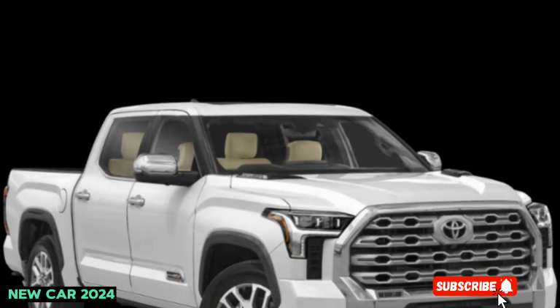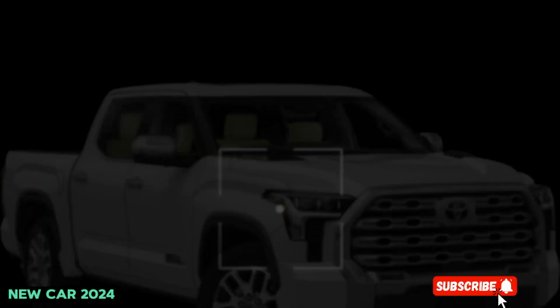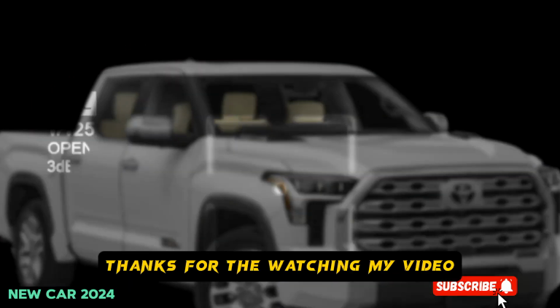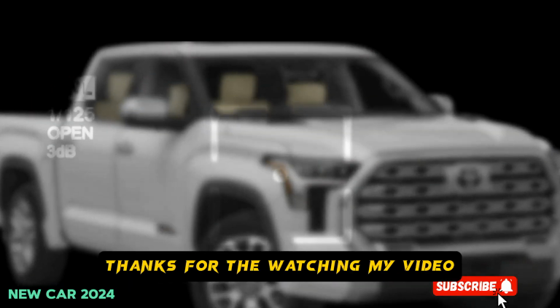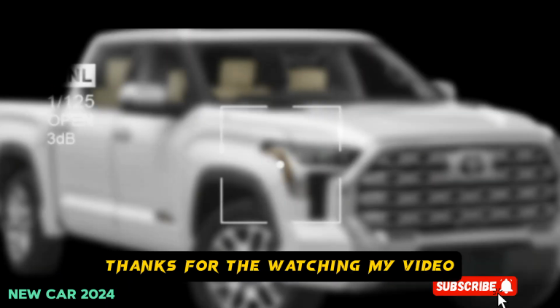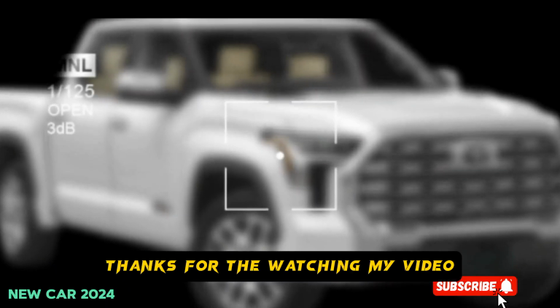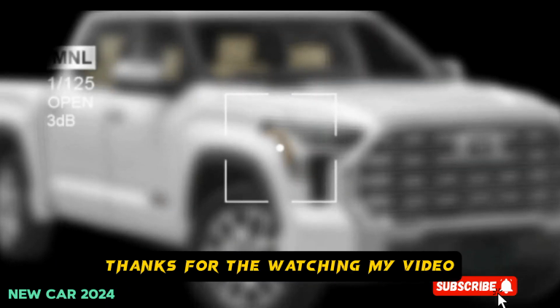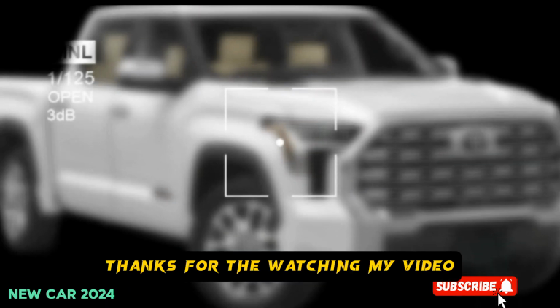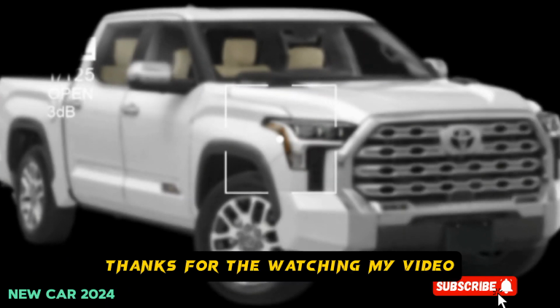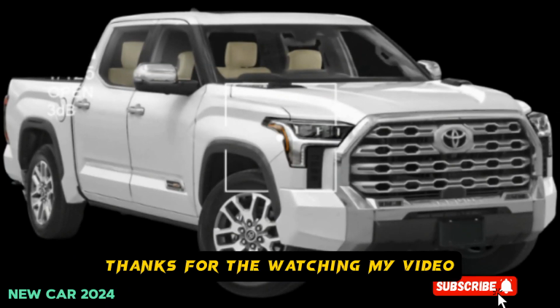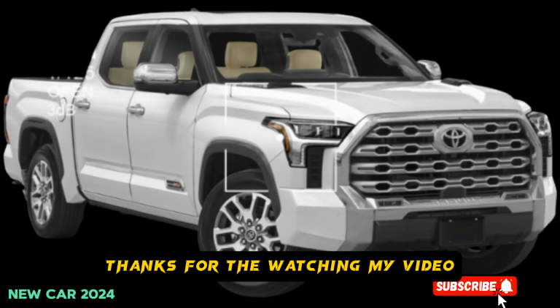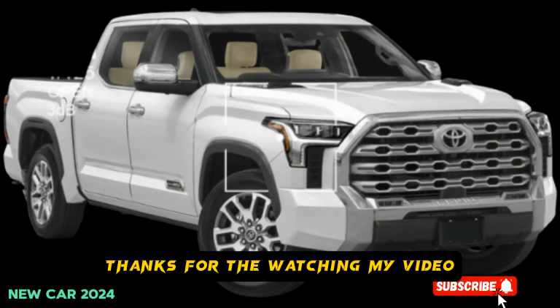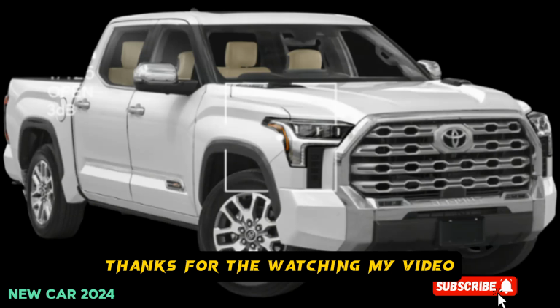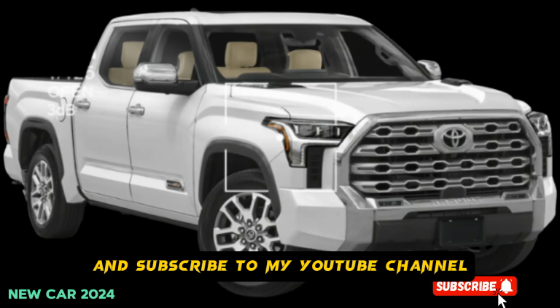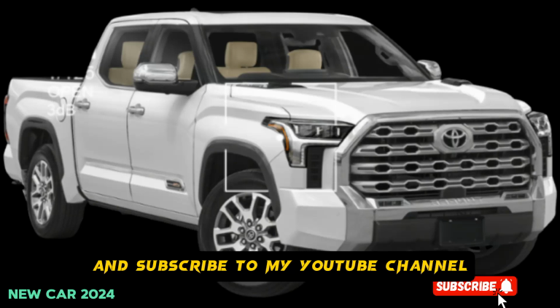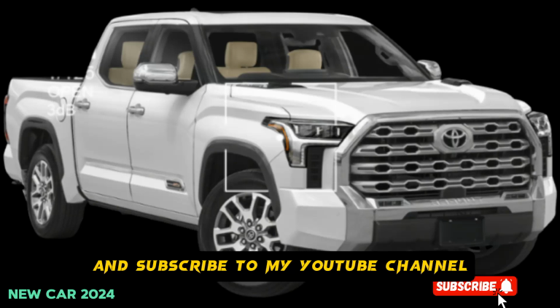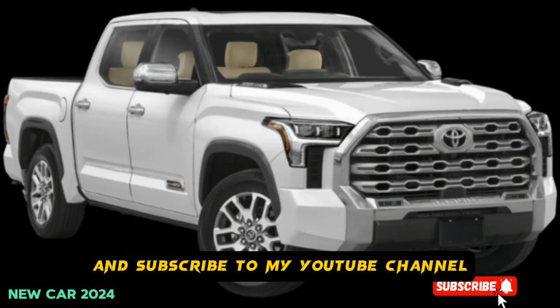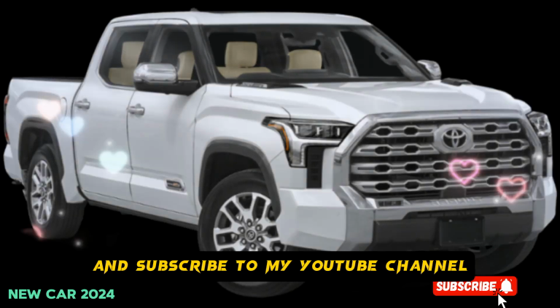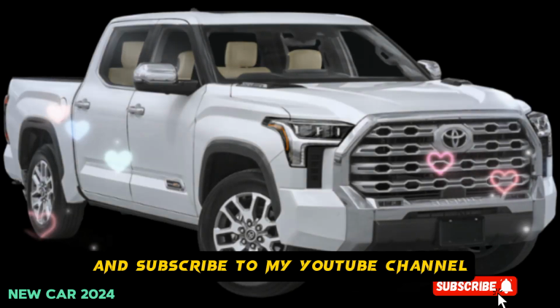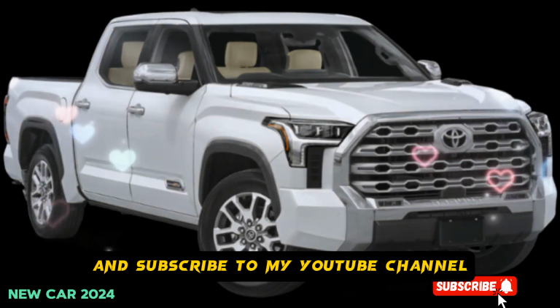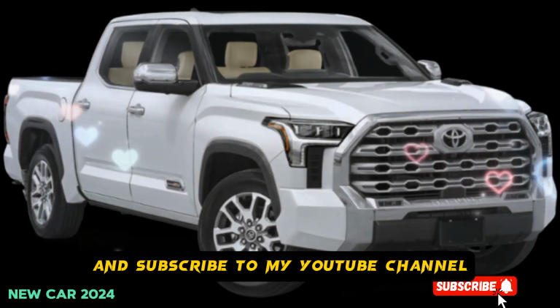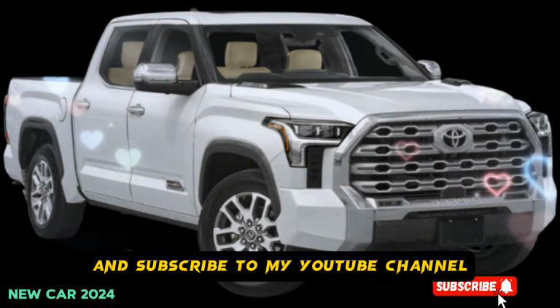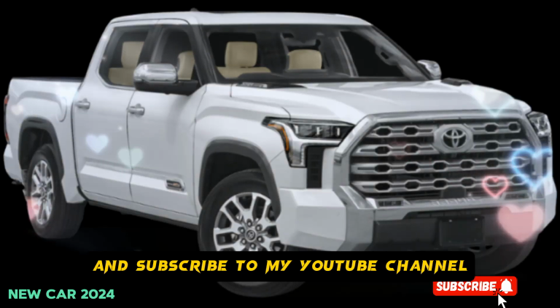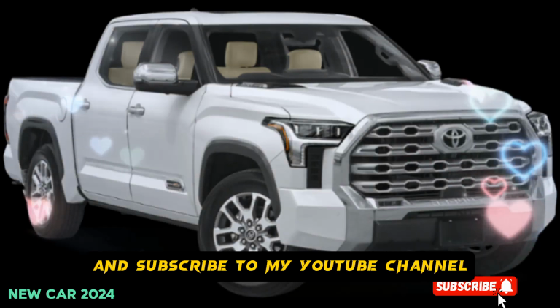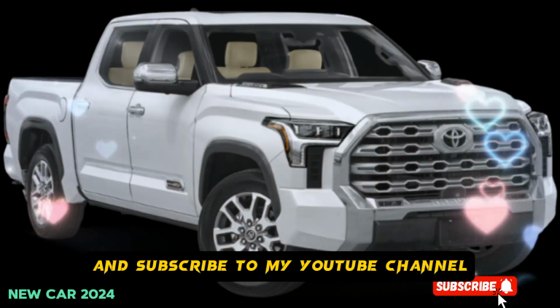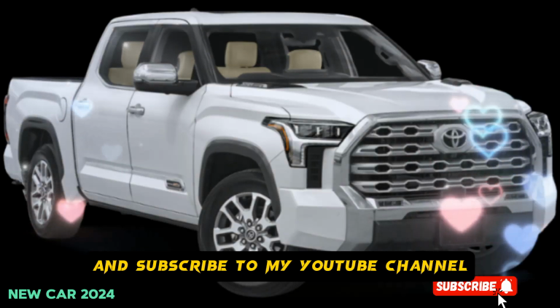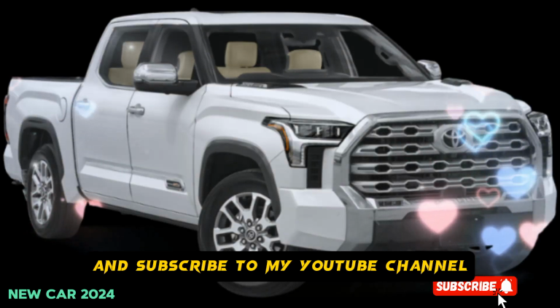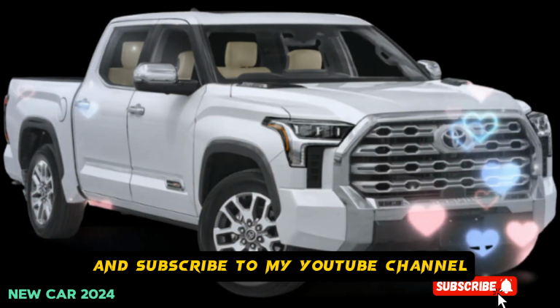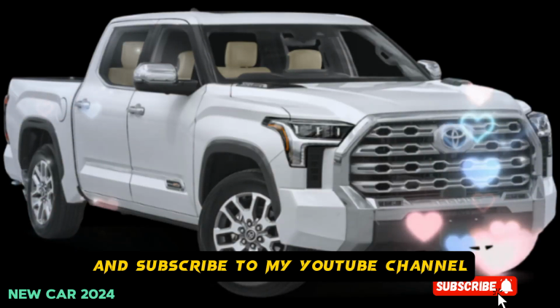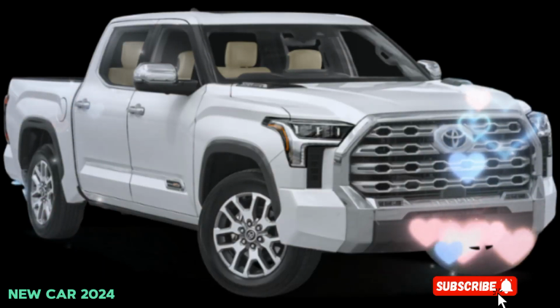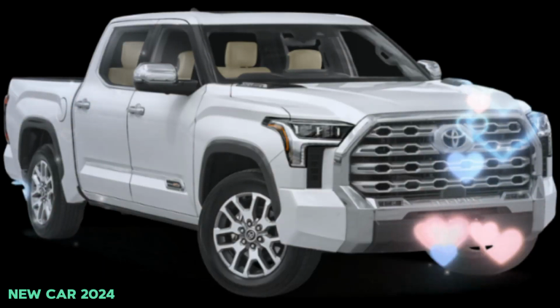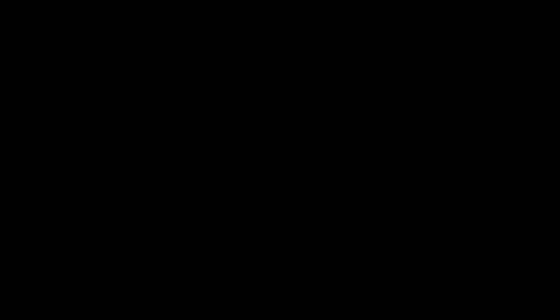Thanks for watching my video and subscribe to my YouTube channel.